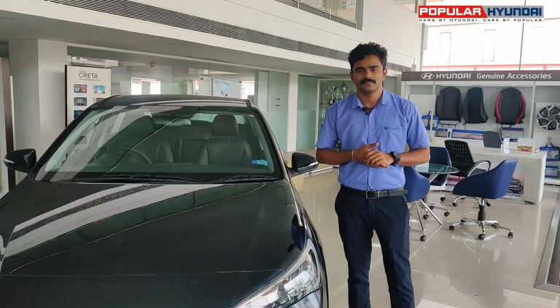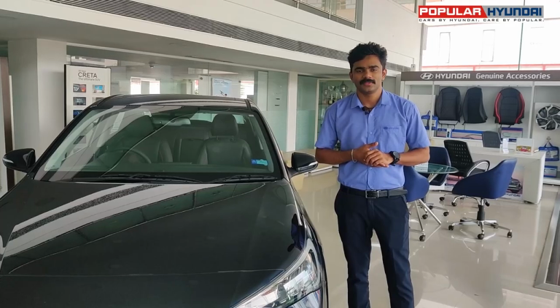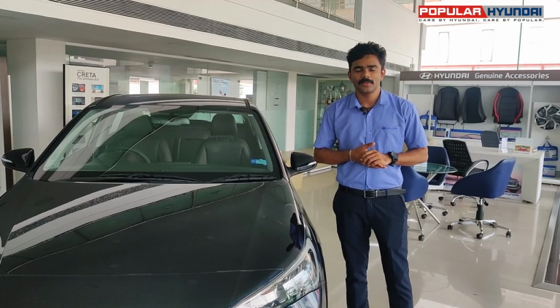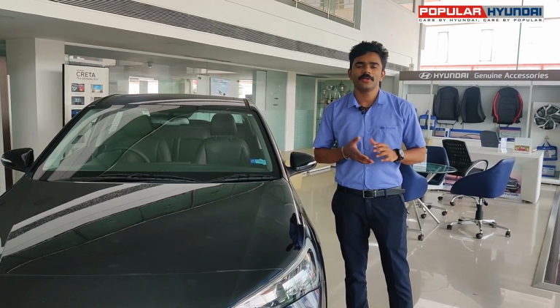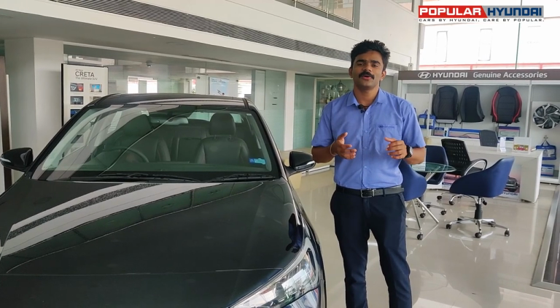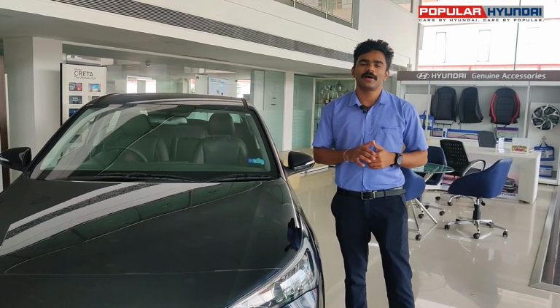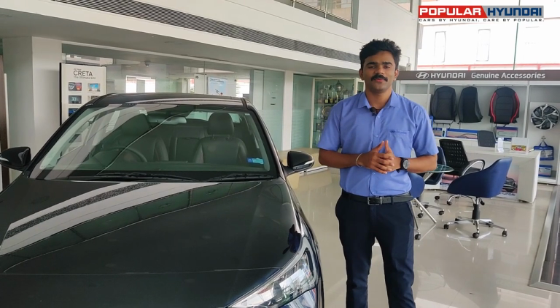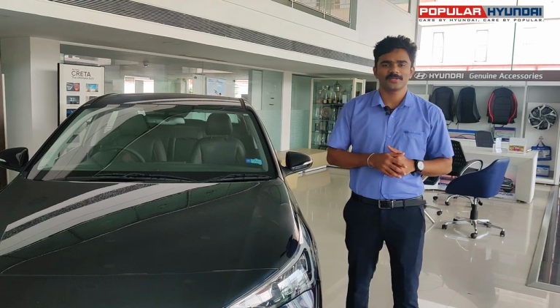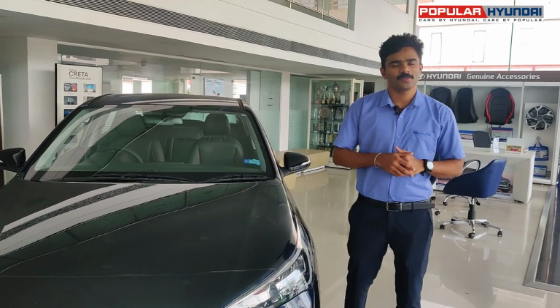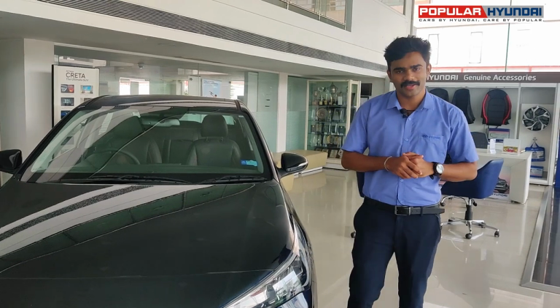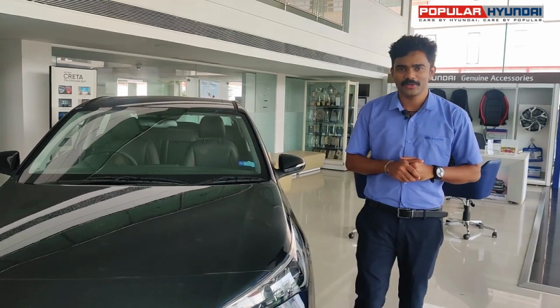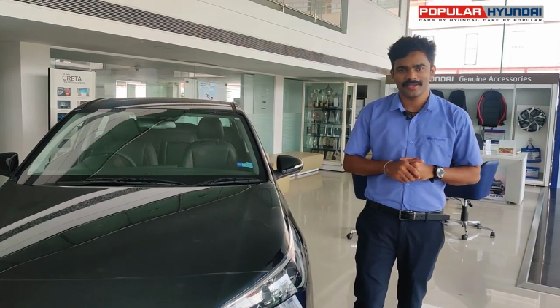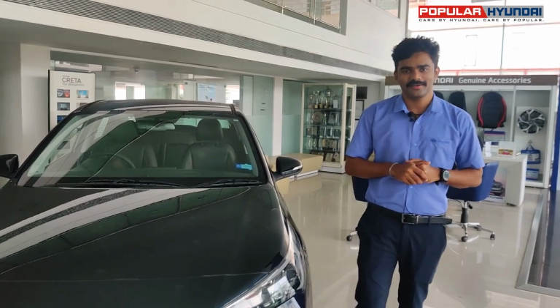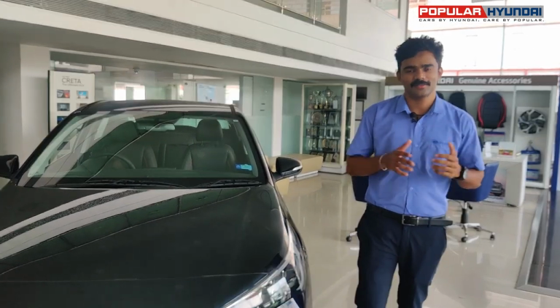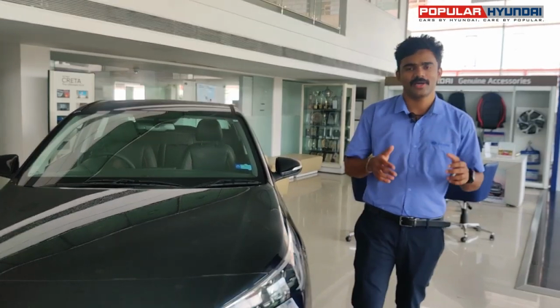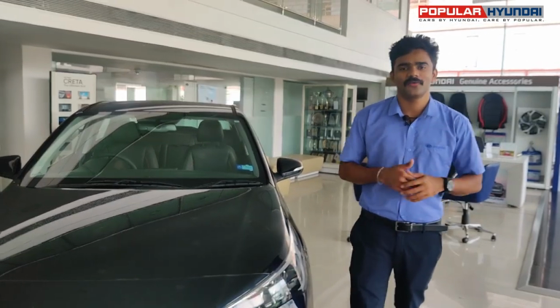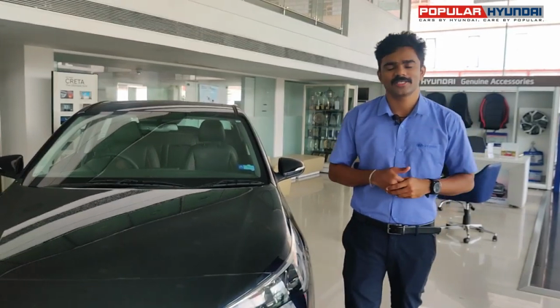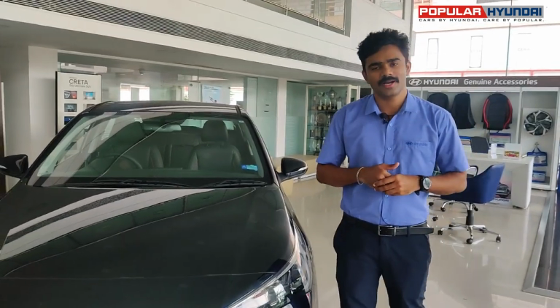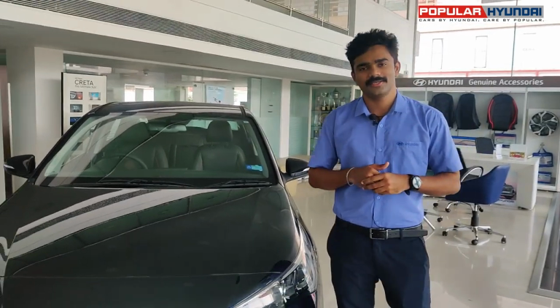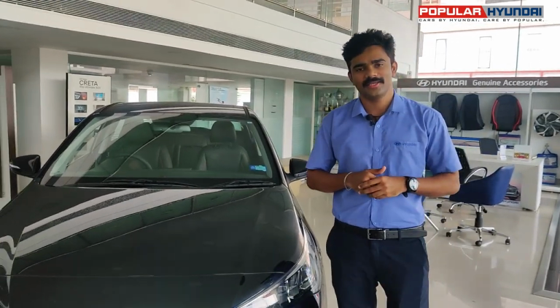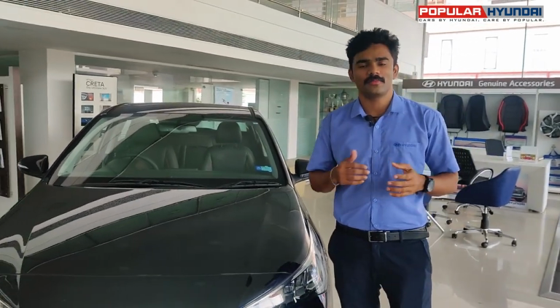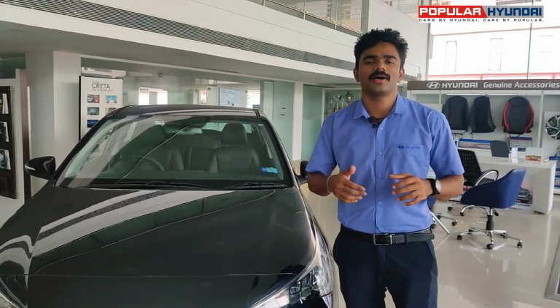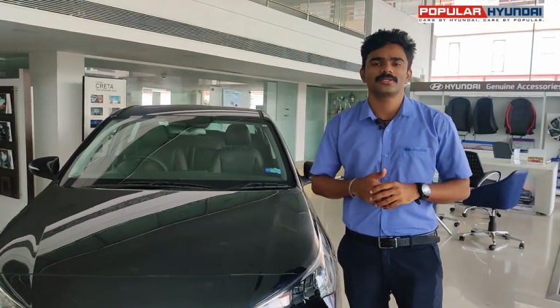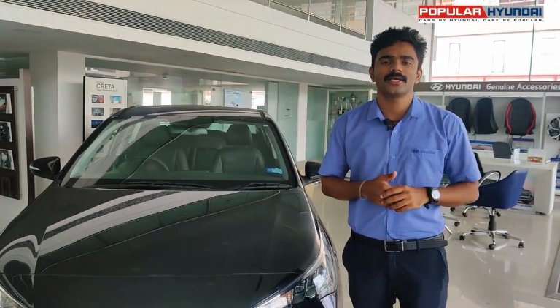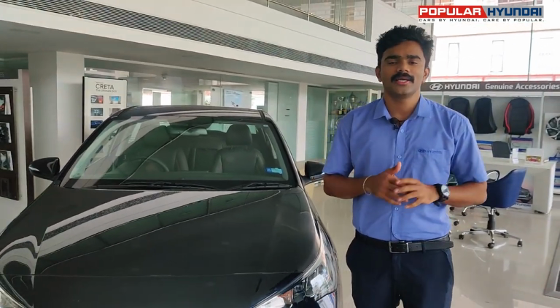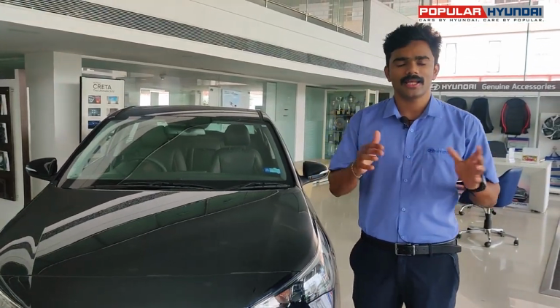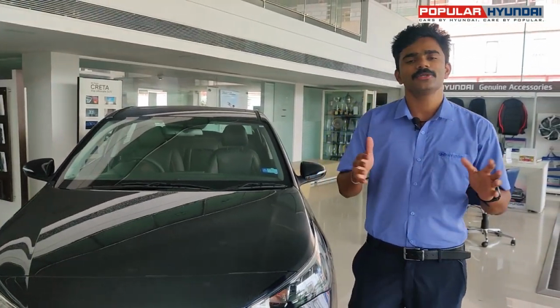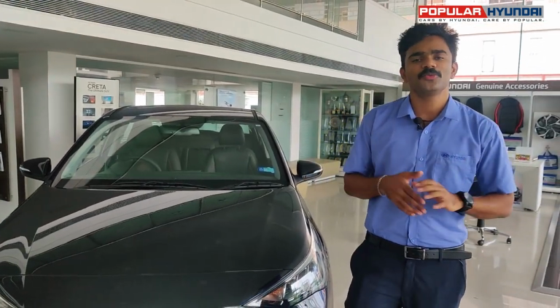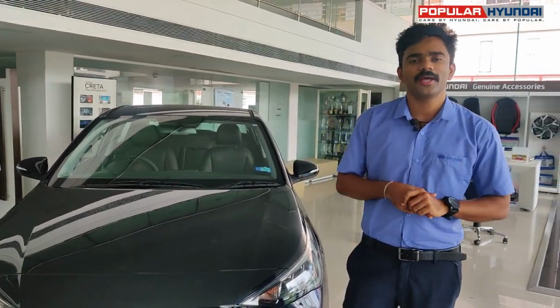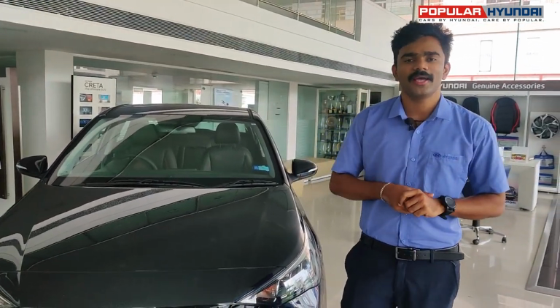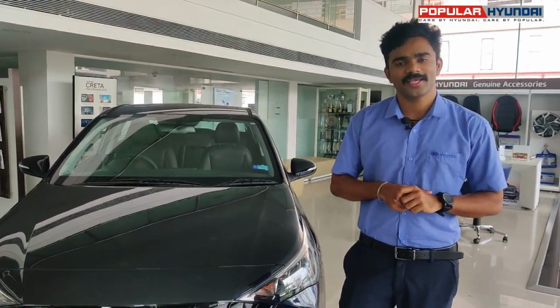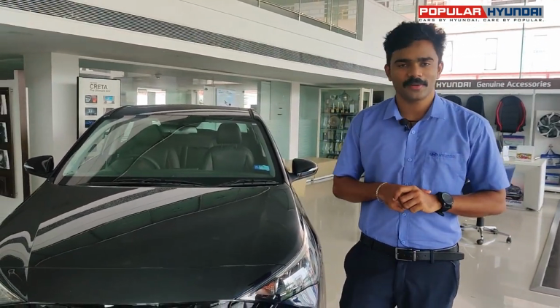Hello everyone. I am very smart. Smart Phones, Smart Cities, Smart Houses — all of us are smart.